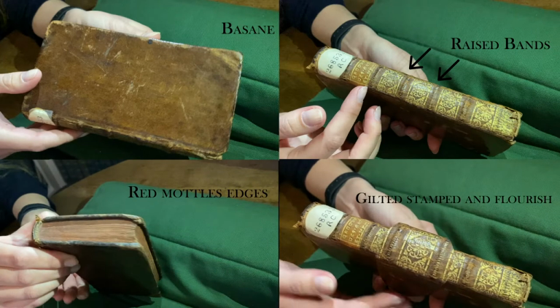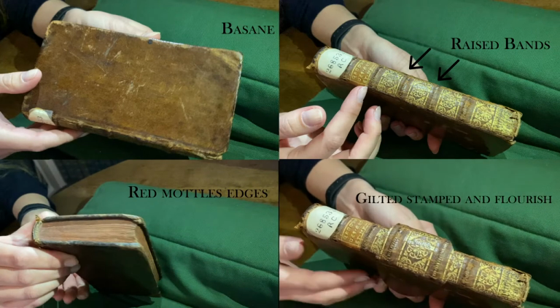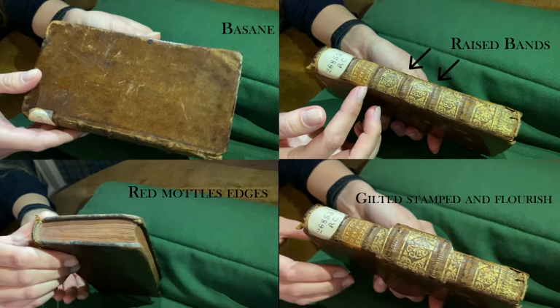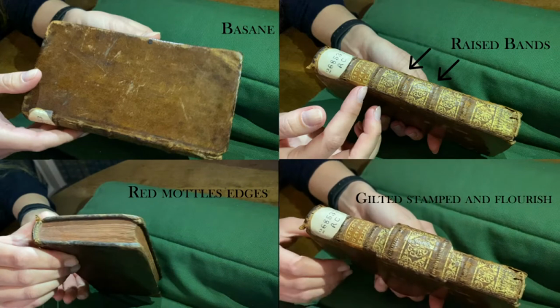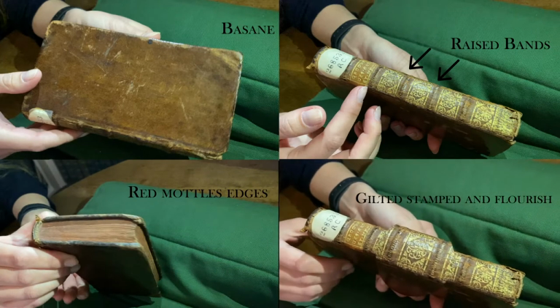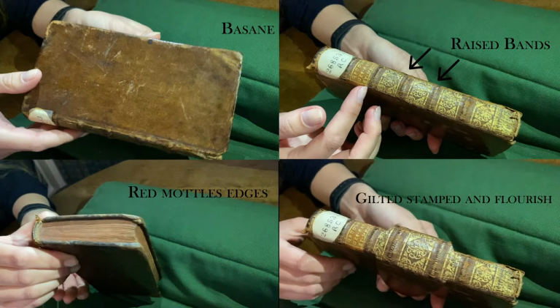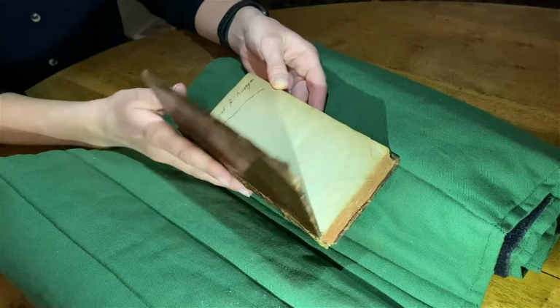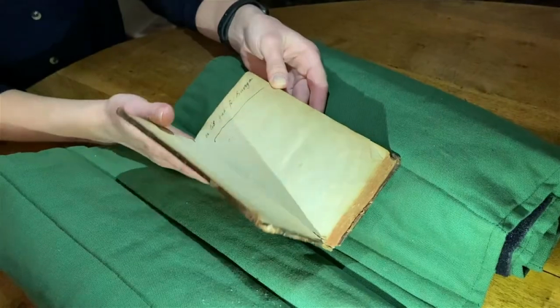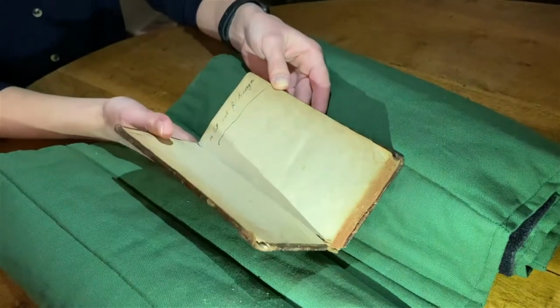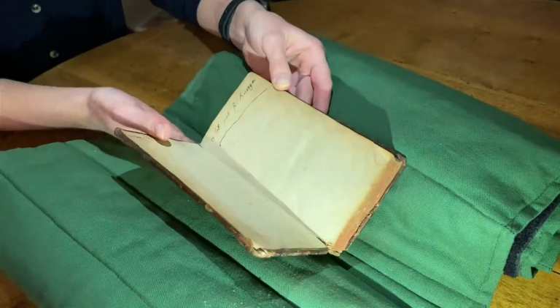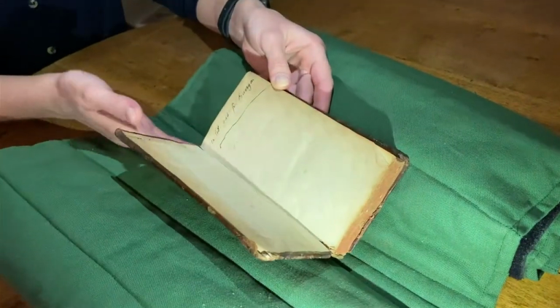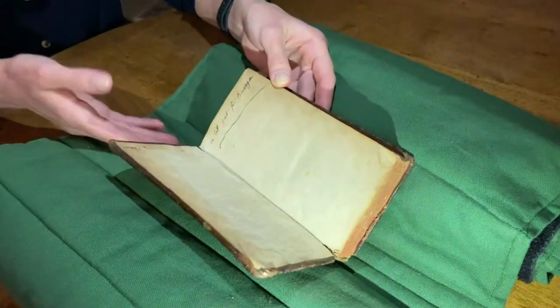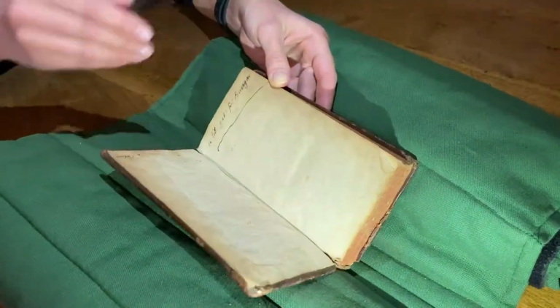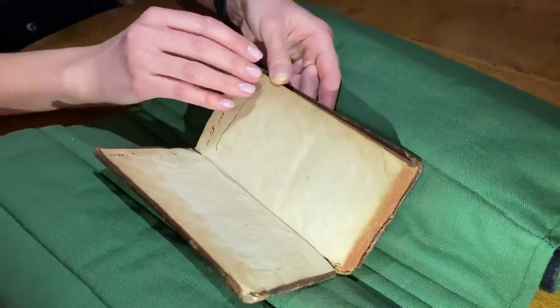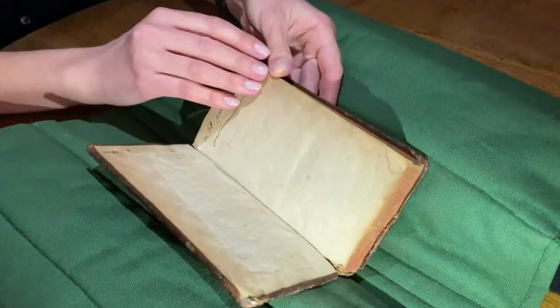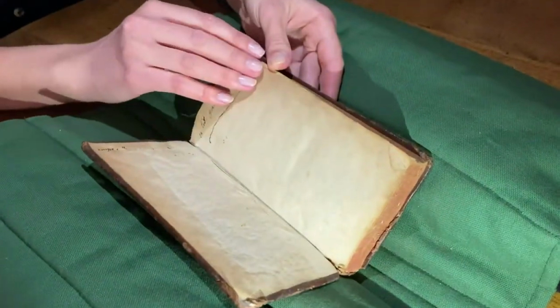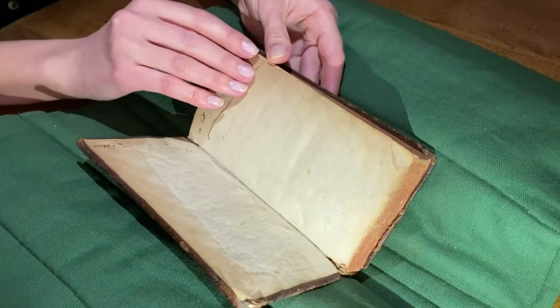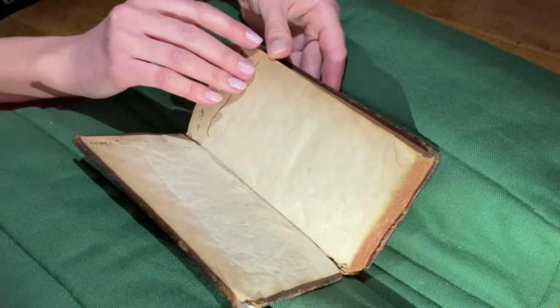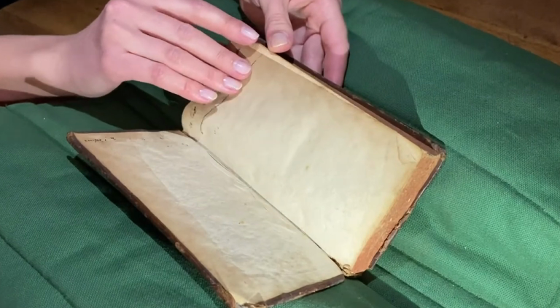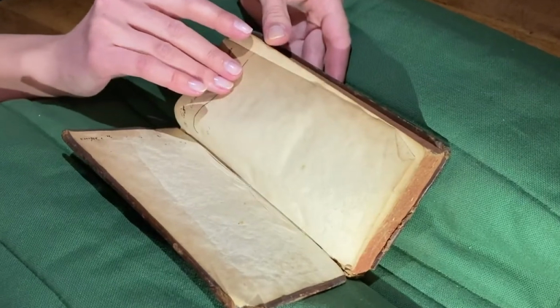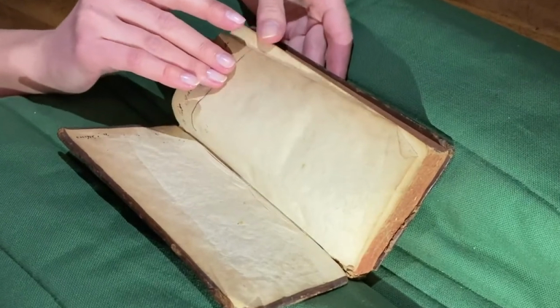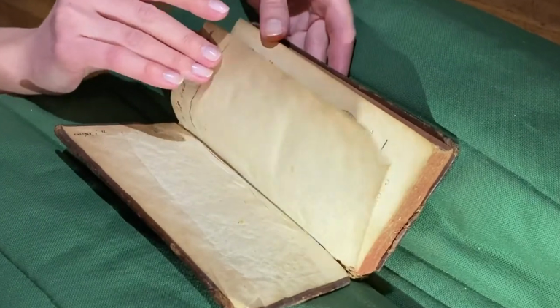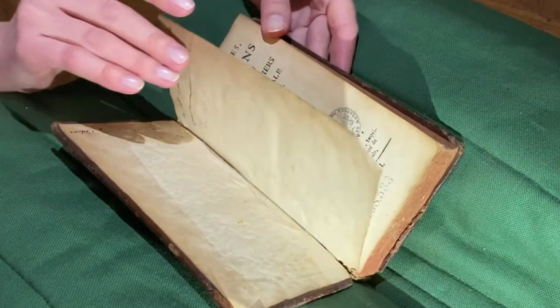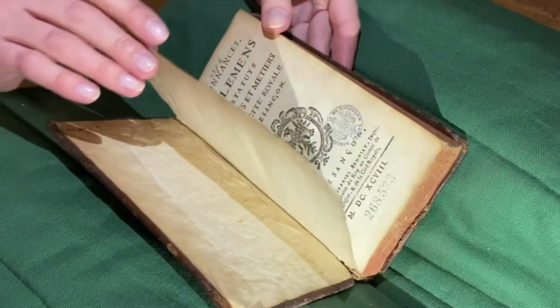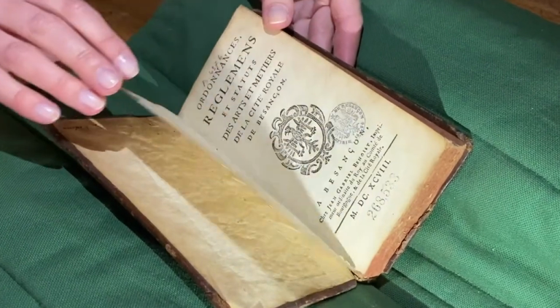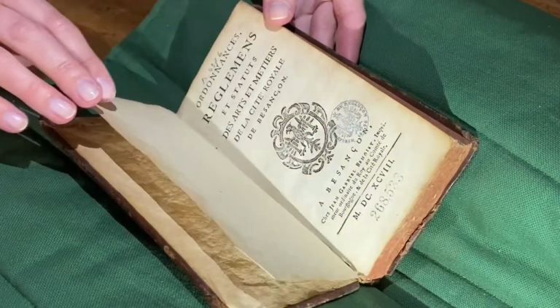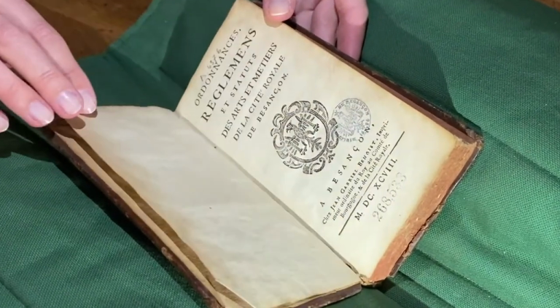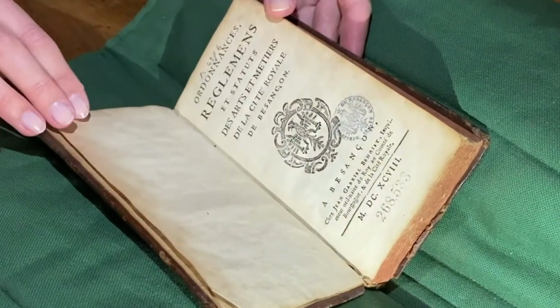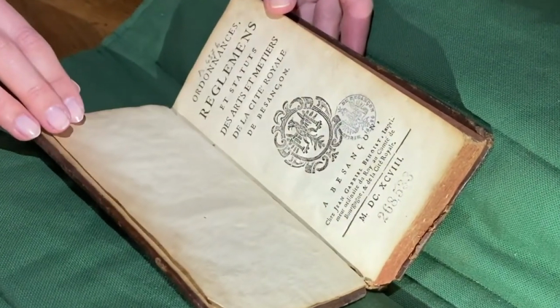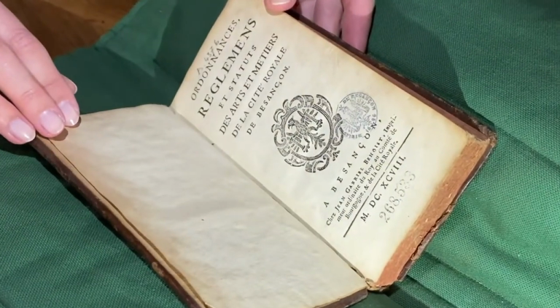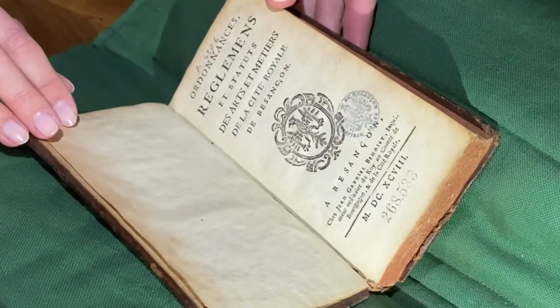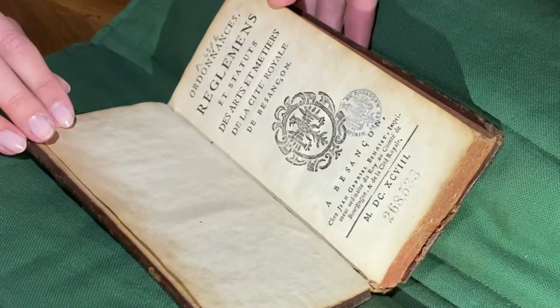The panels of the spine have gilt flourishes. The book has an ex-libris of the Bibliothèque de Besançon, with a stamp of the Municipal Library.